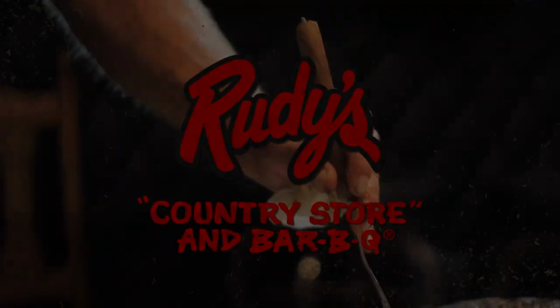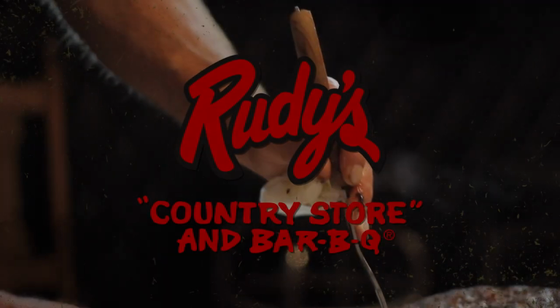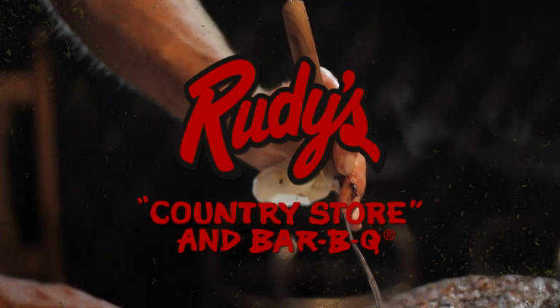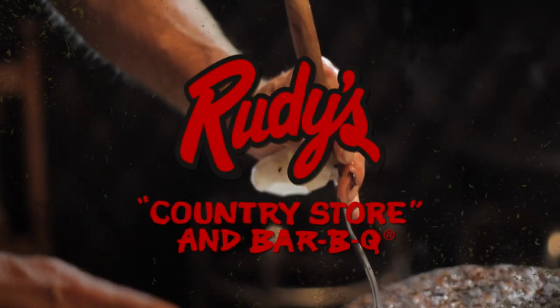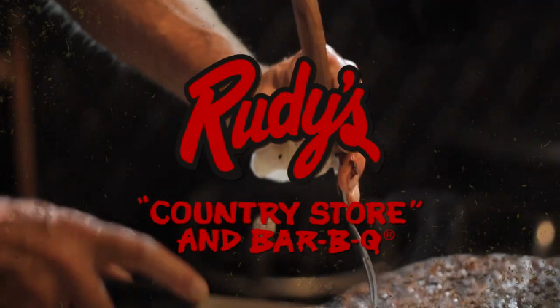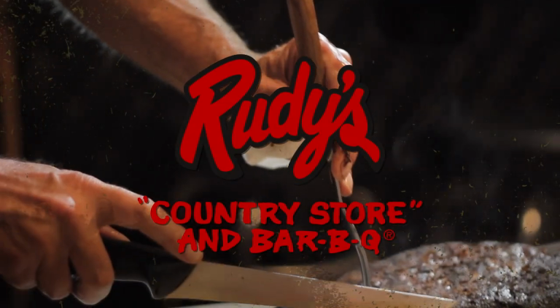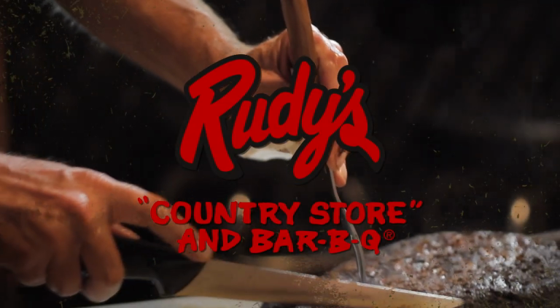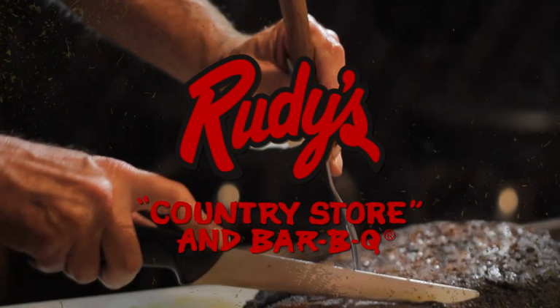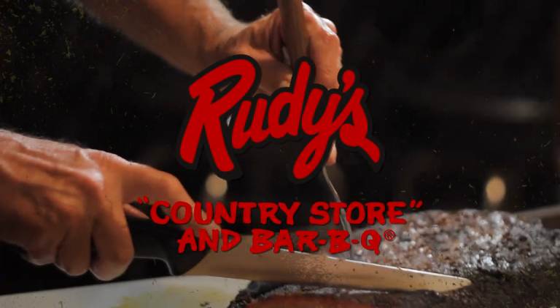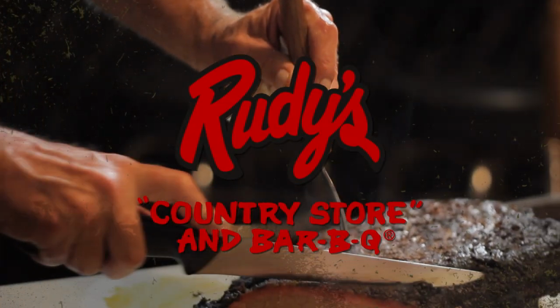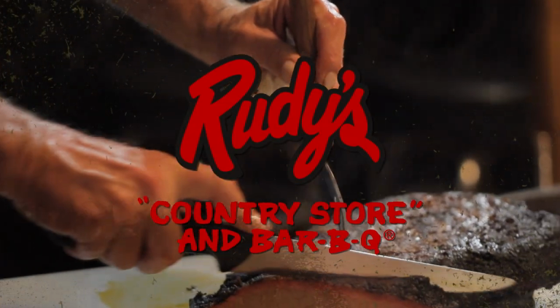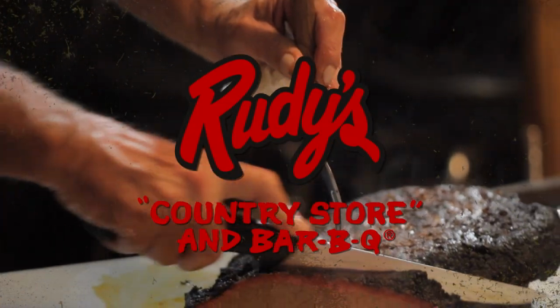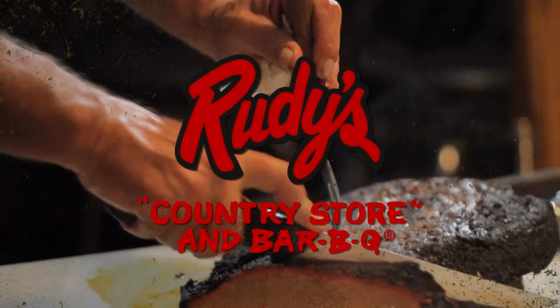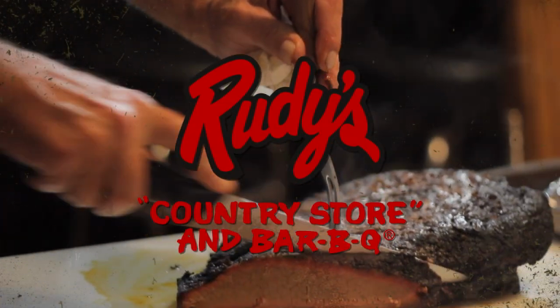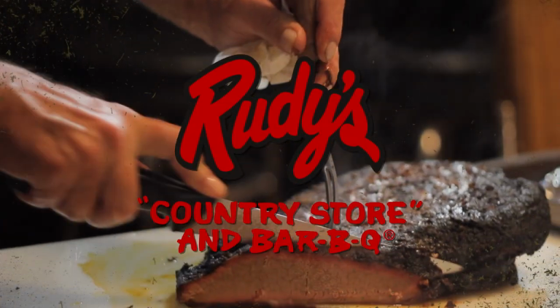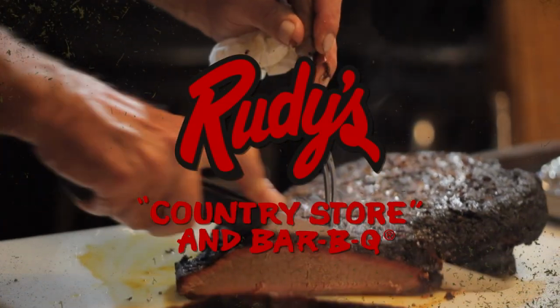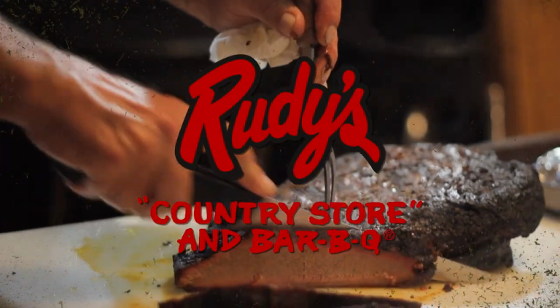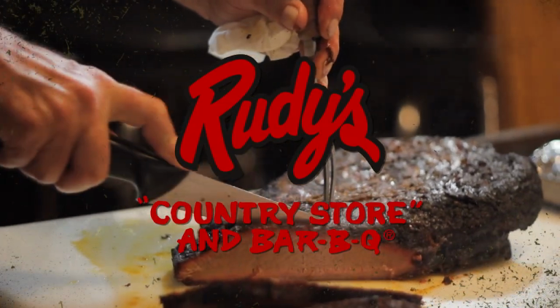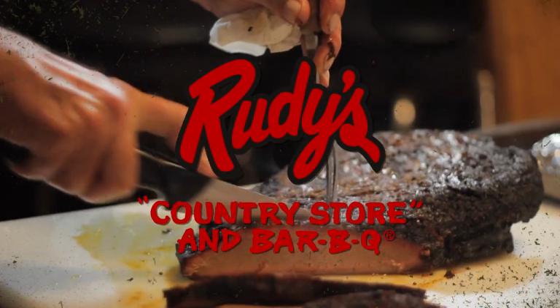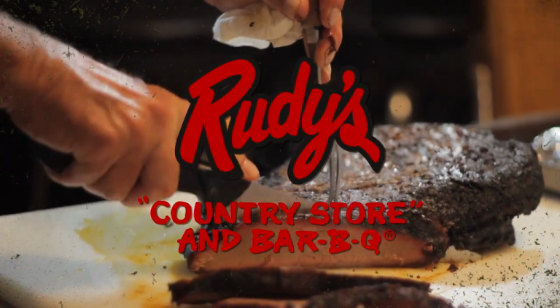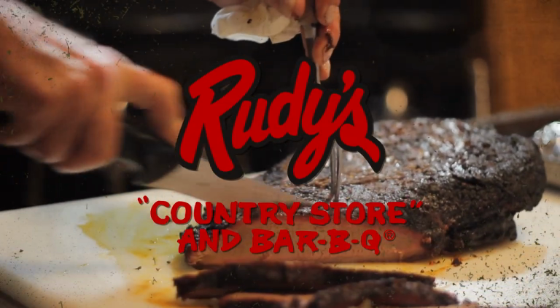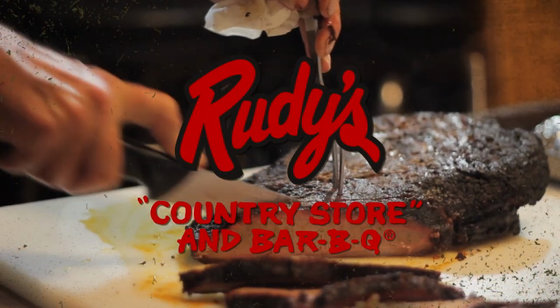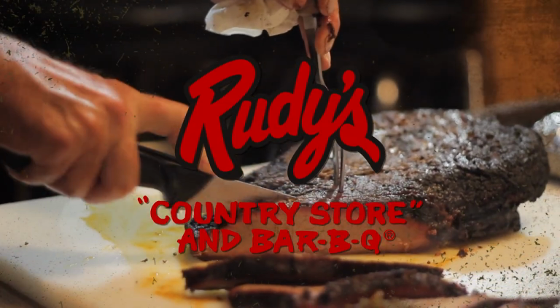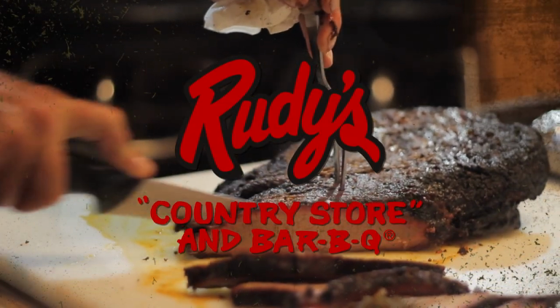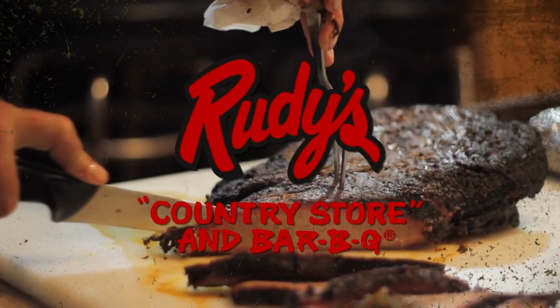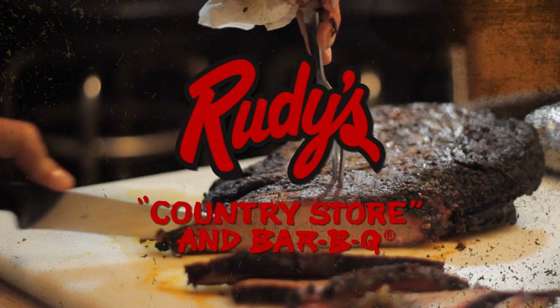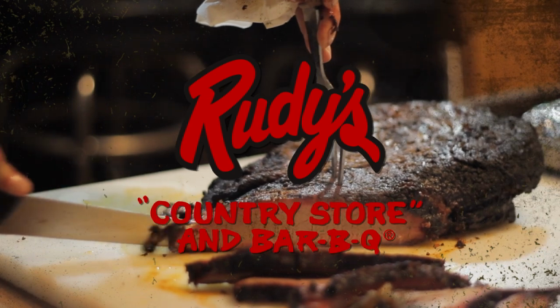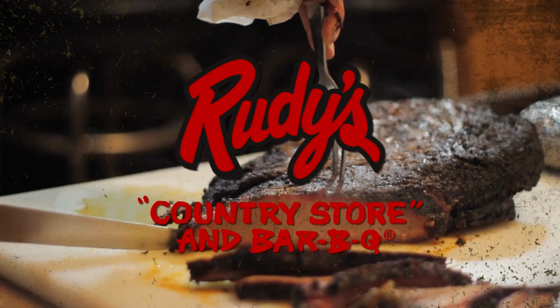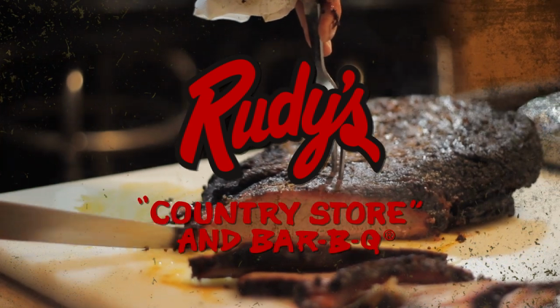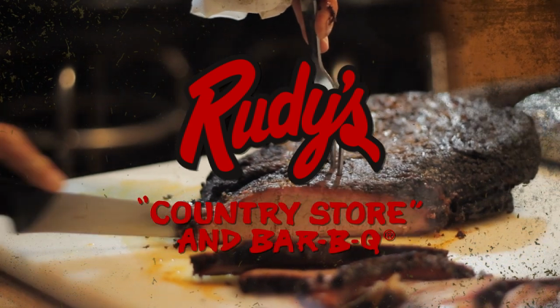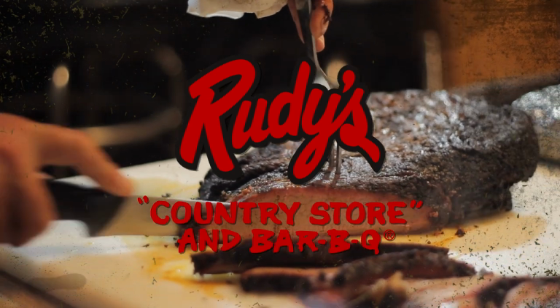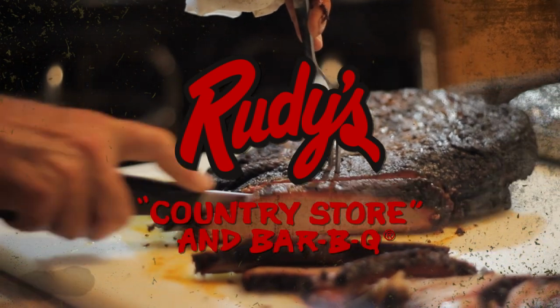This segment is brought to you by Rudy's Country Store and Barbecue — real Texas barbecue.